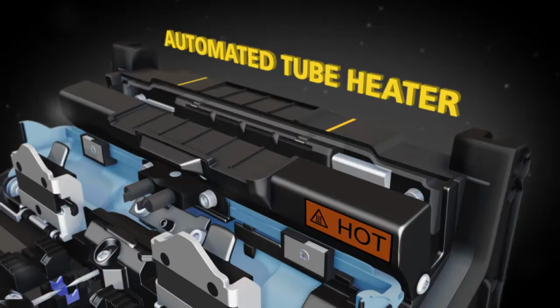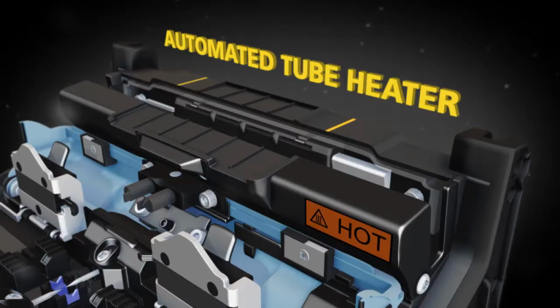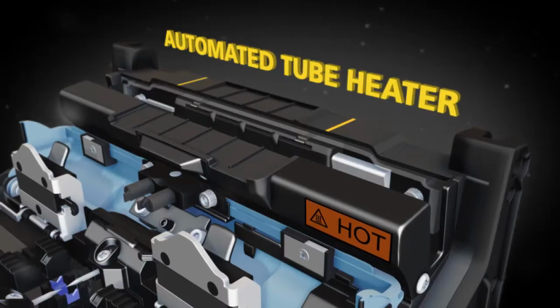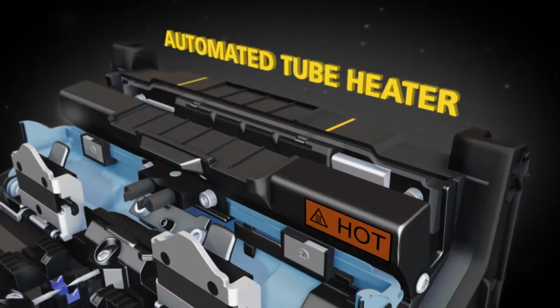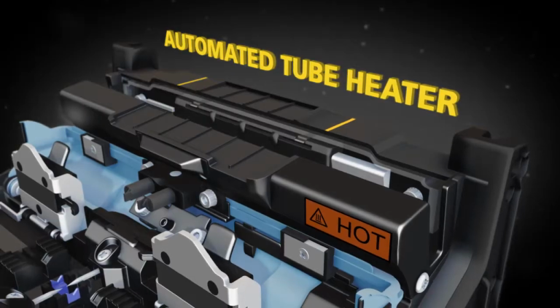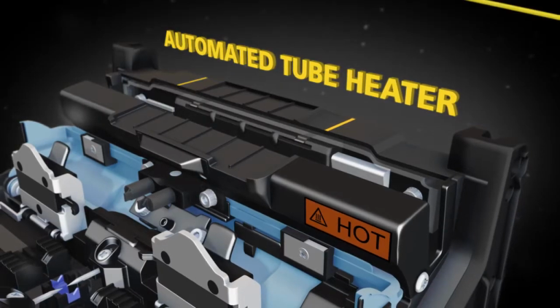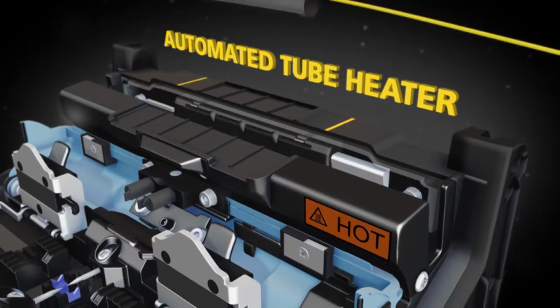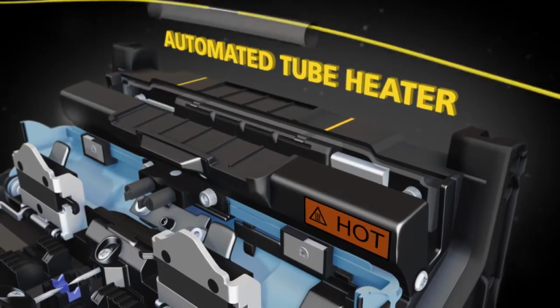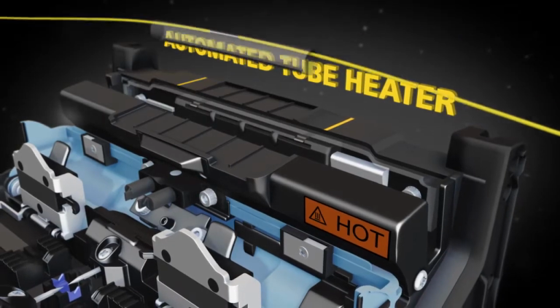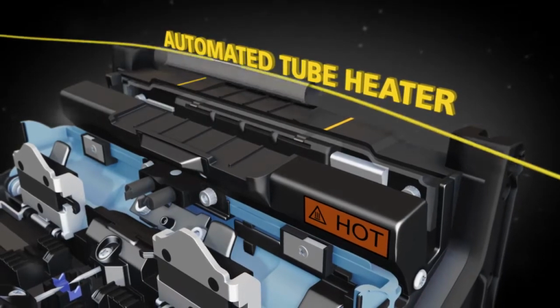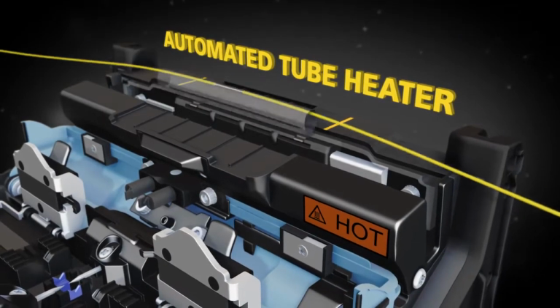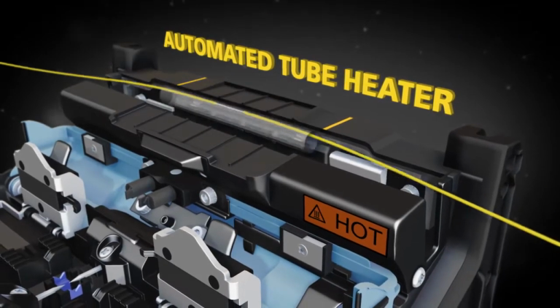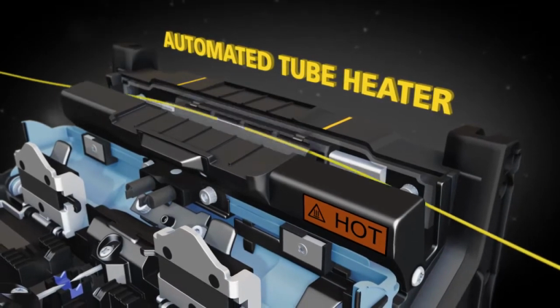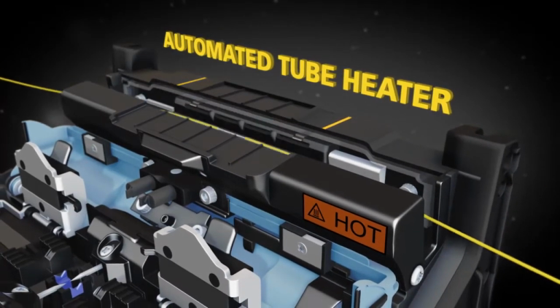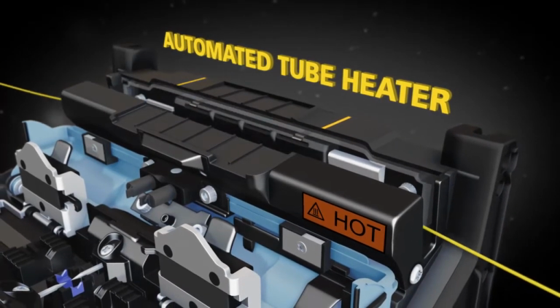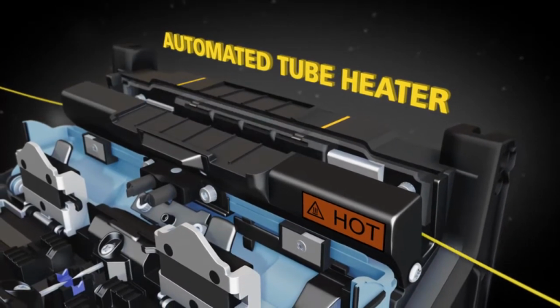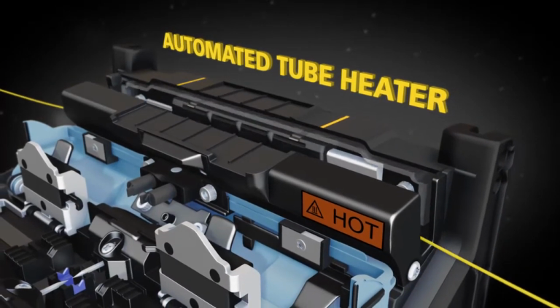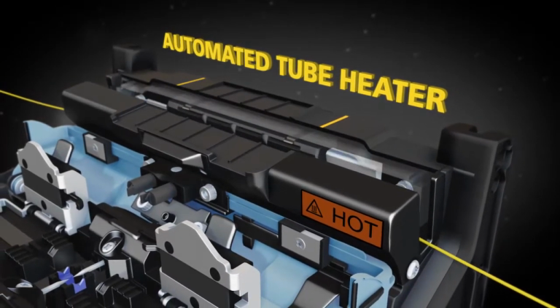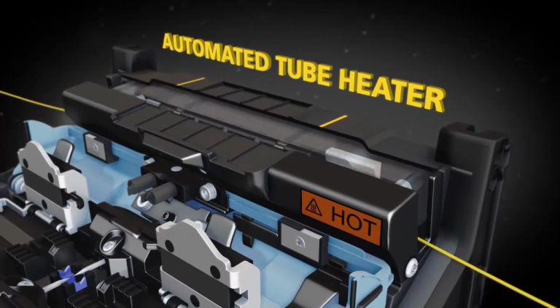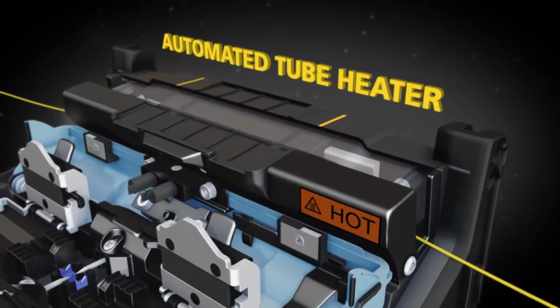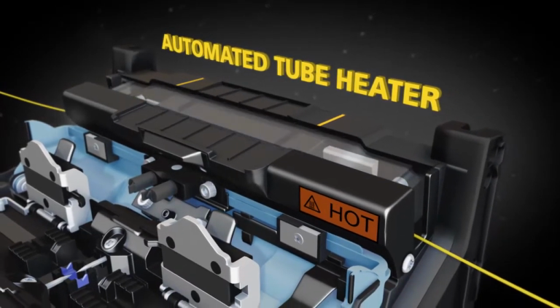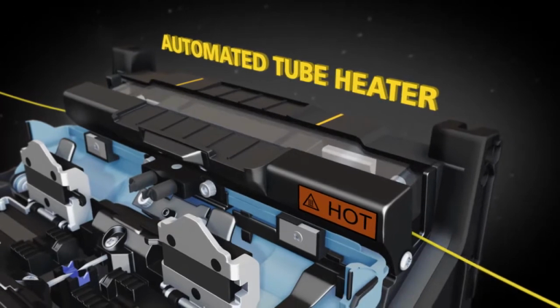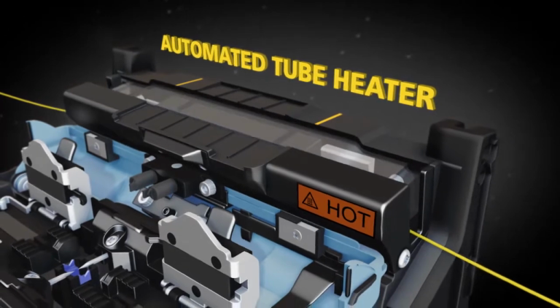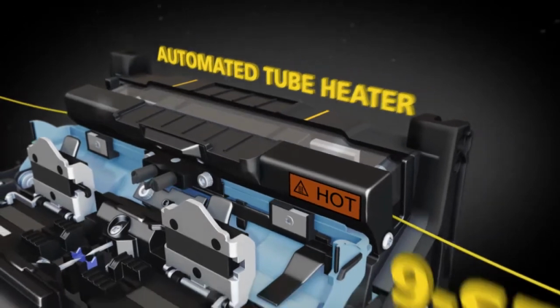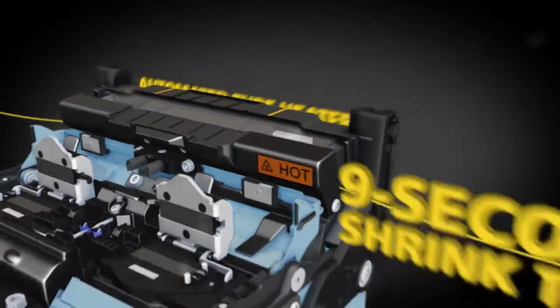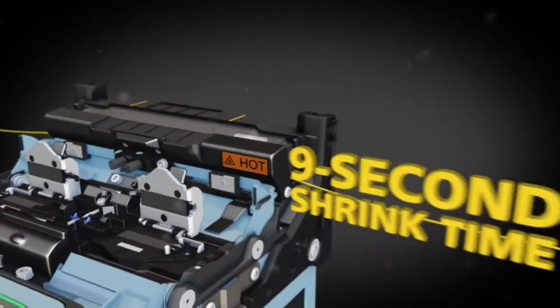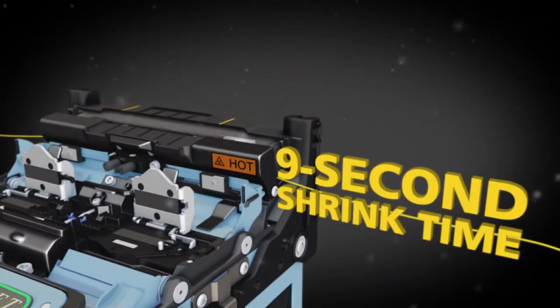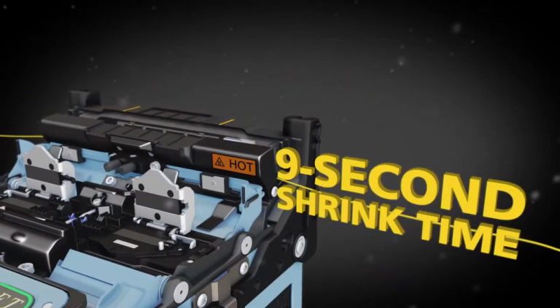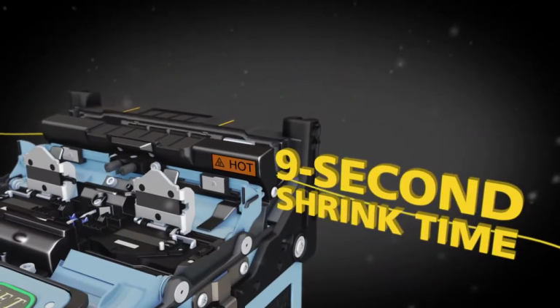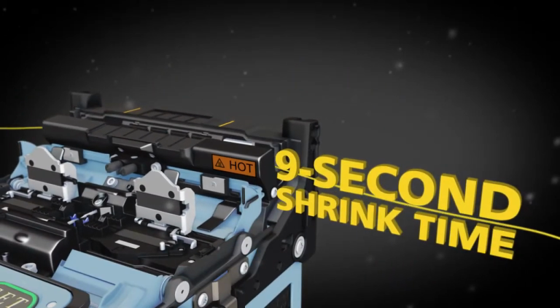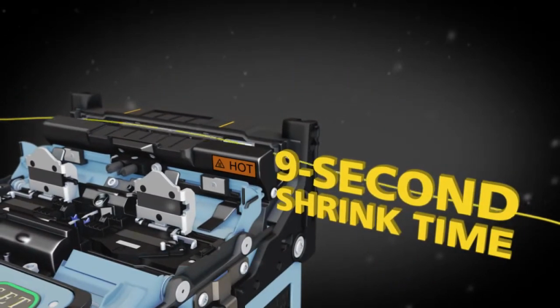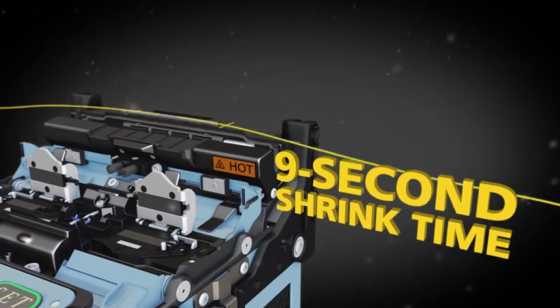The automated tube heater cuts shrink time in half to only 9 seconds.